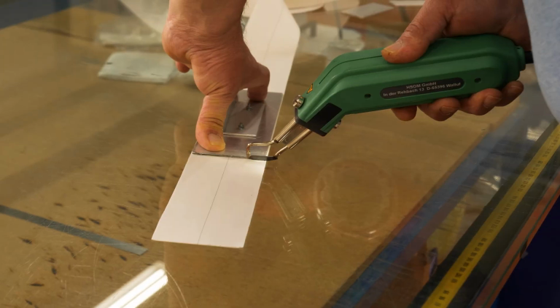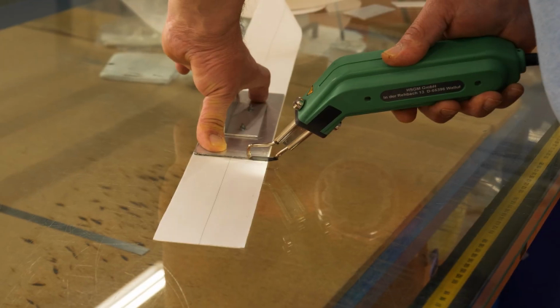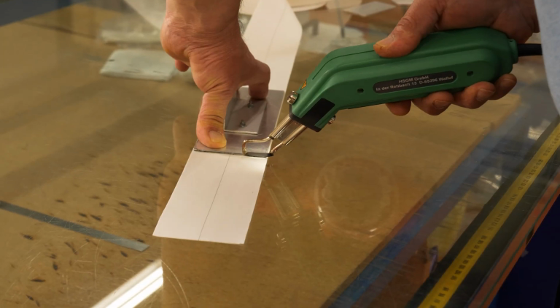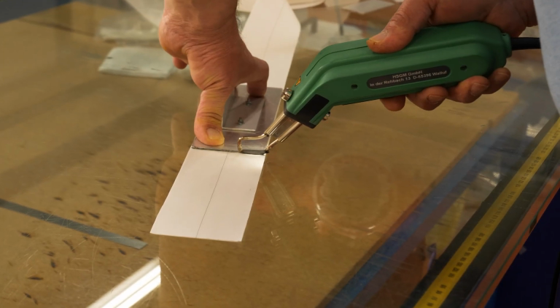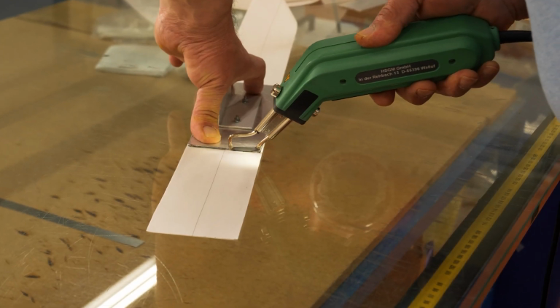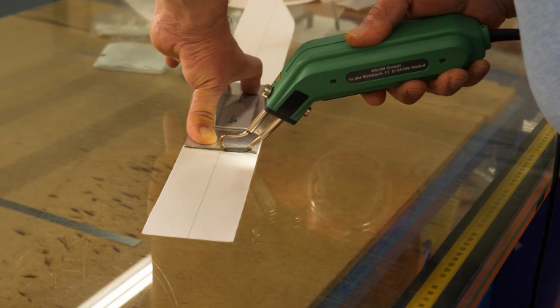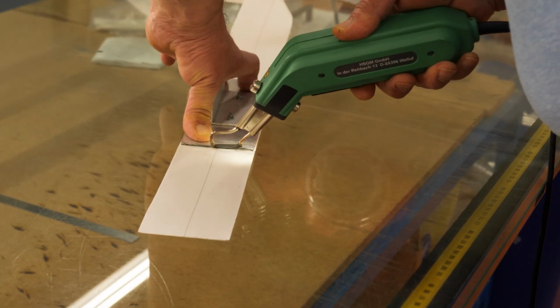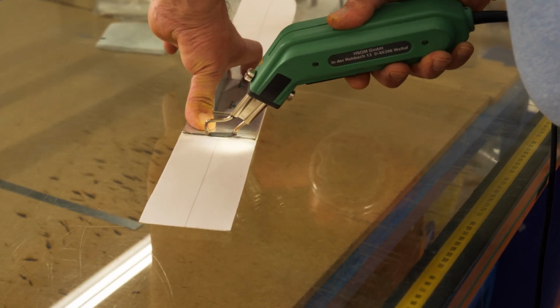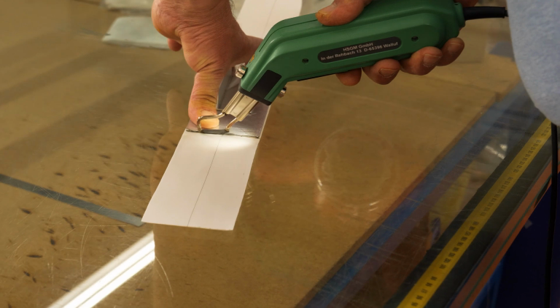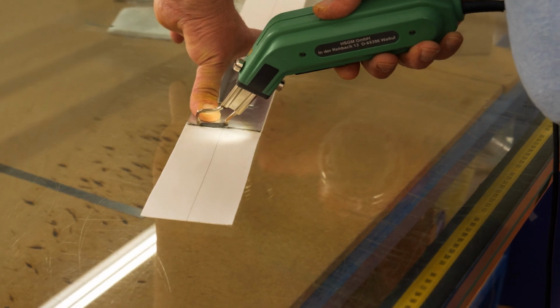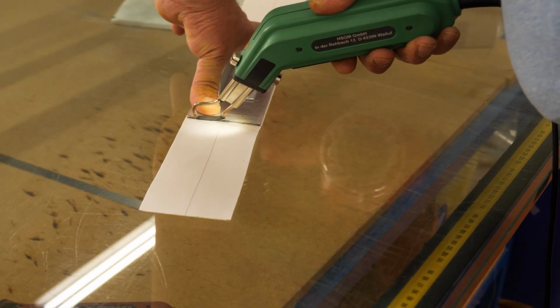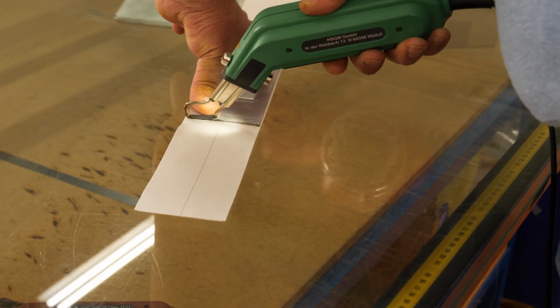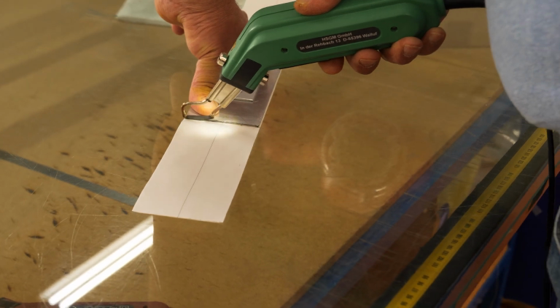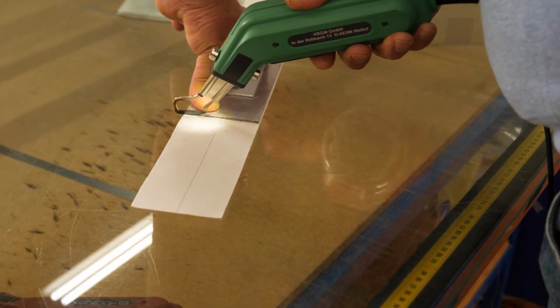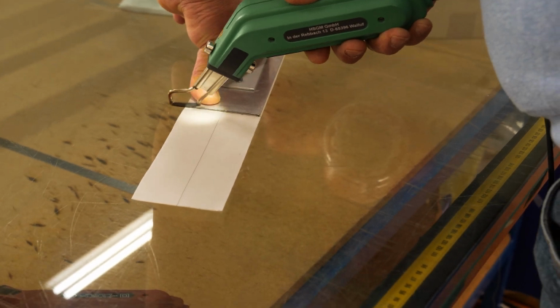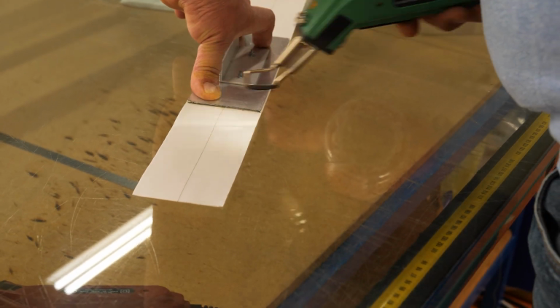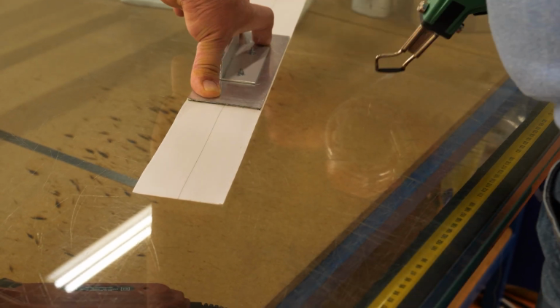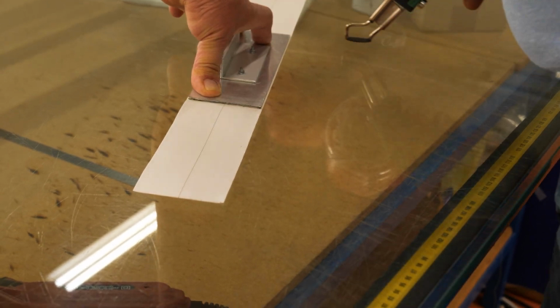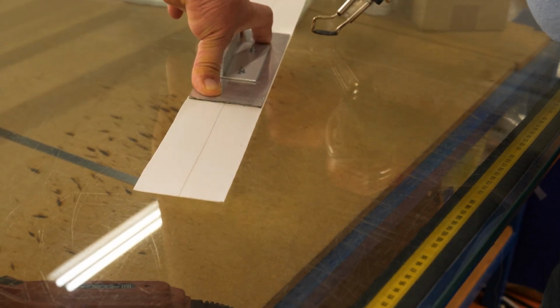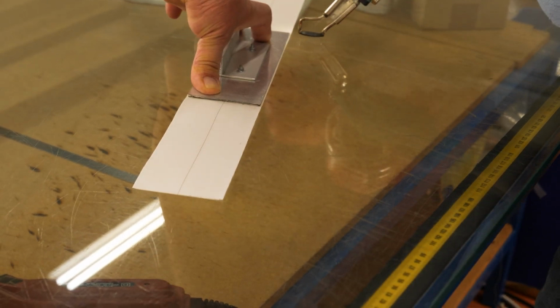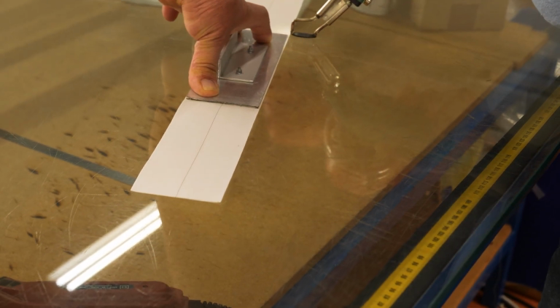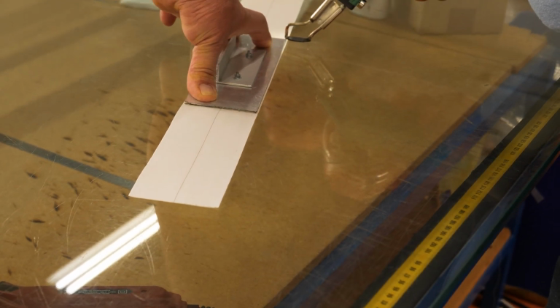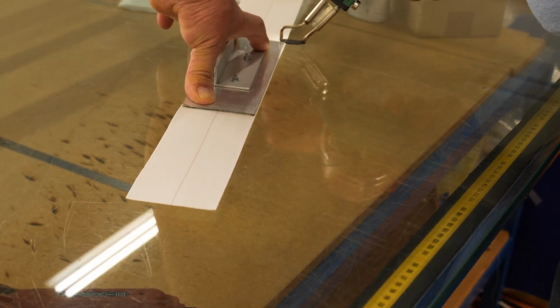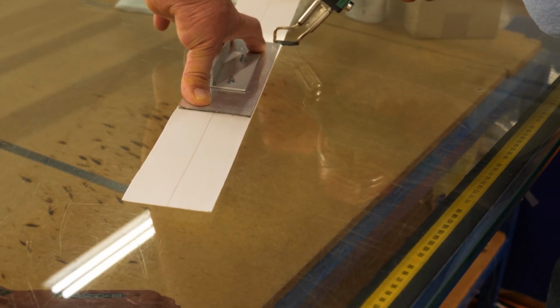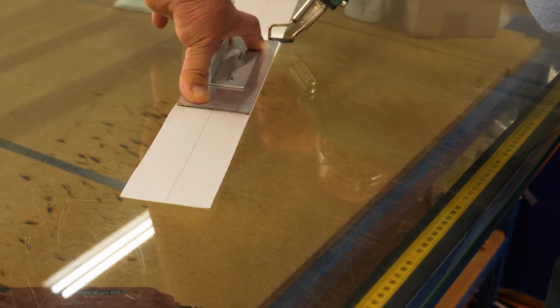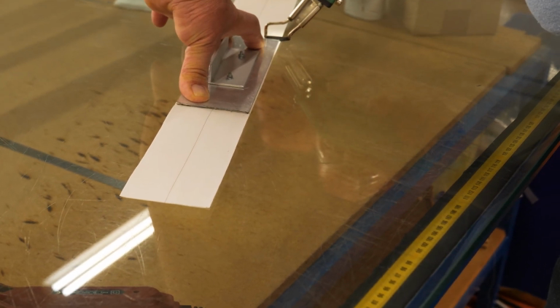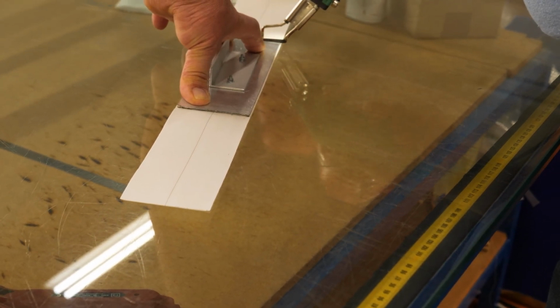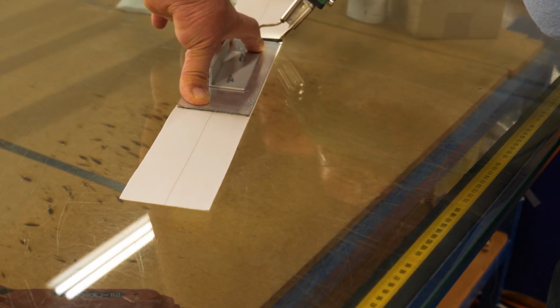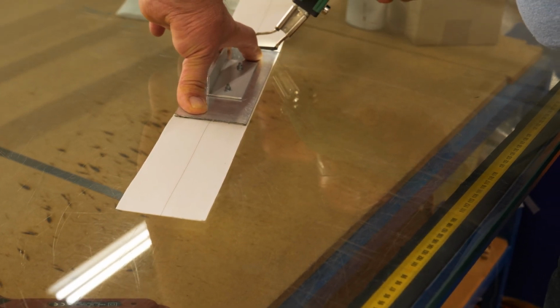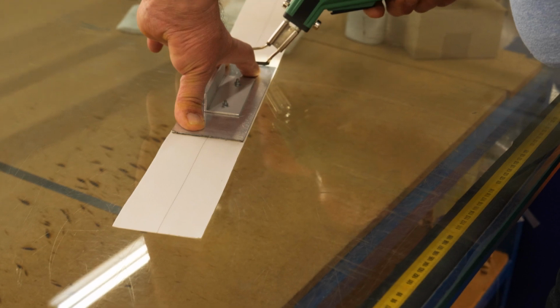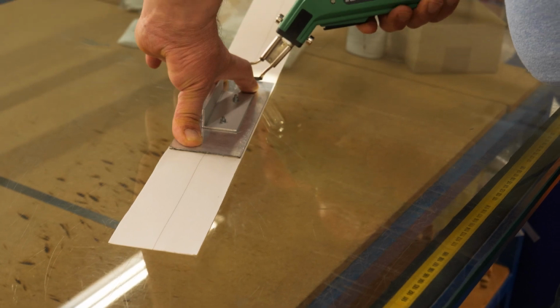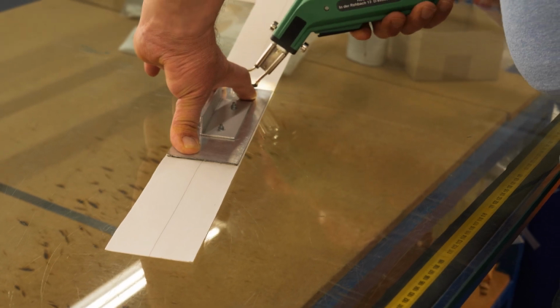Some of the reinforcing tapes are not cut by scissors — they are hot cut to improve the resistance.